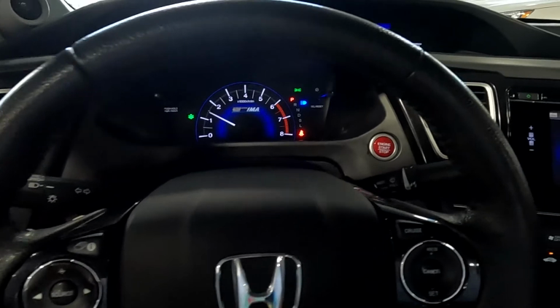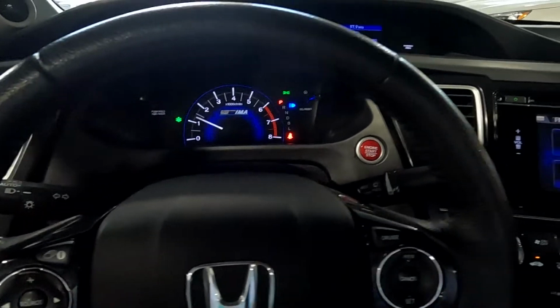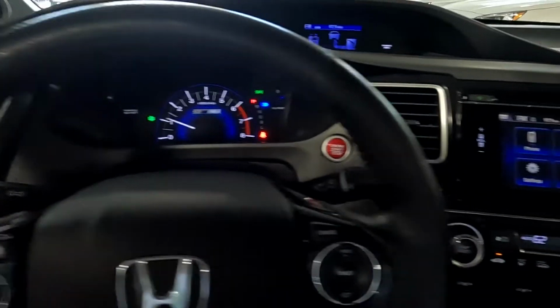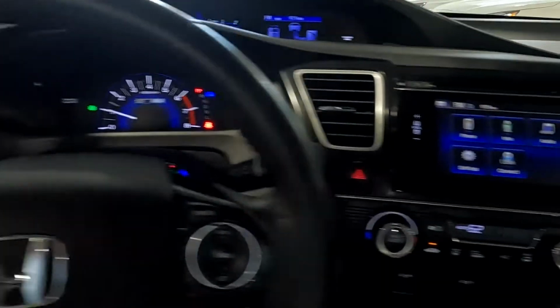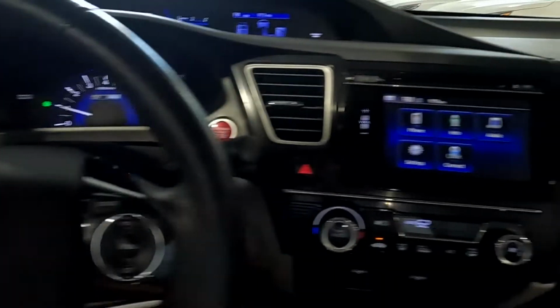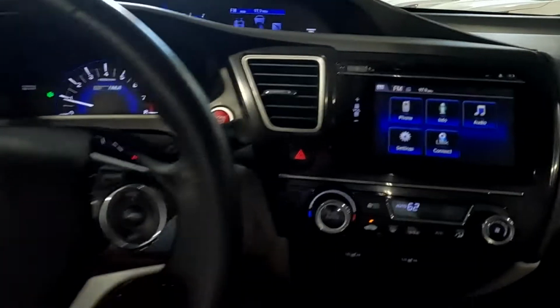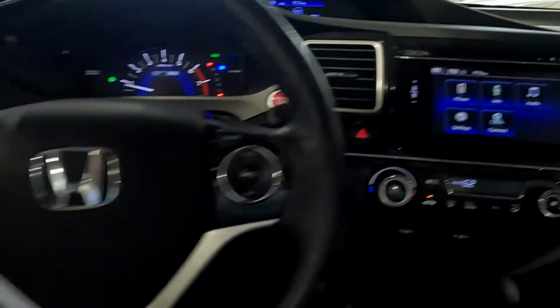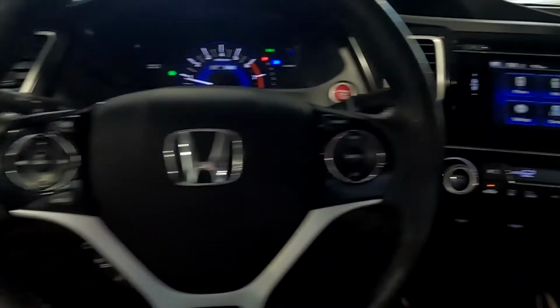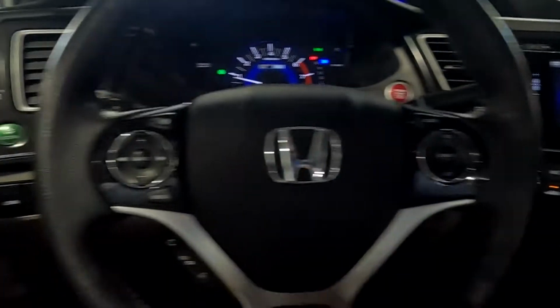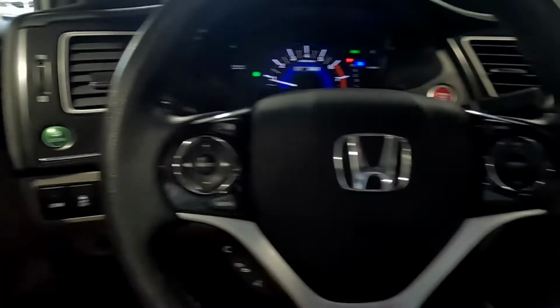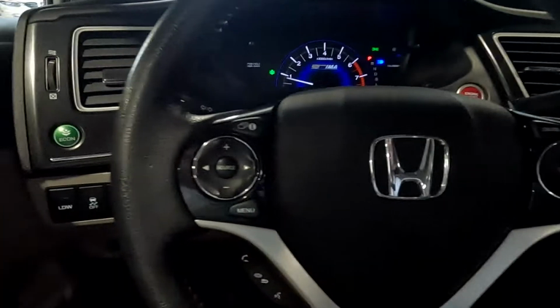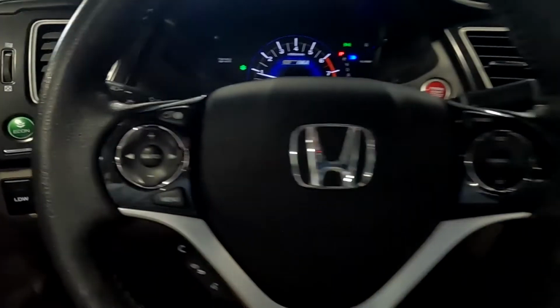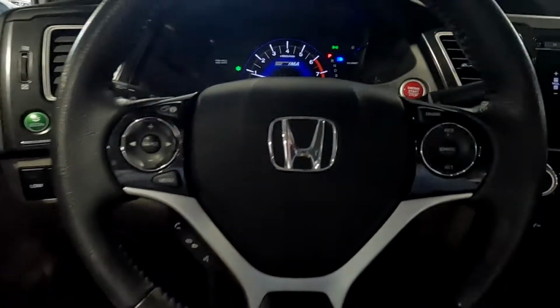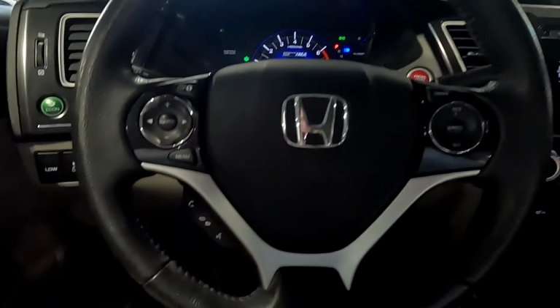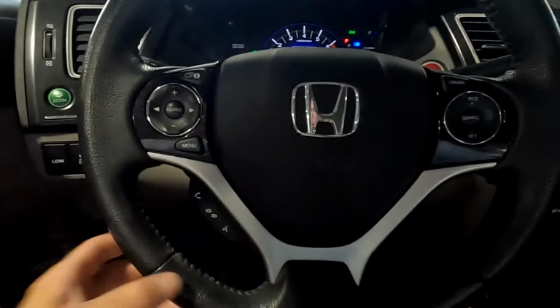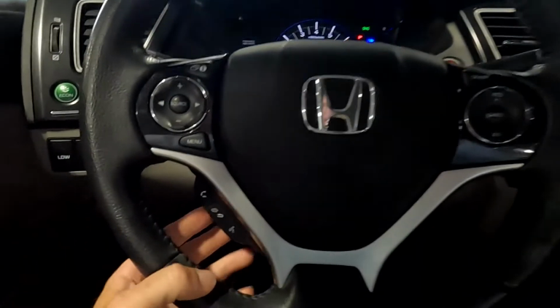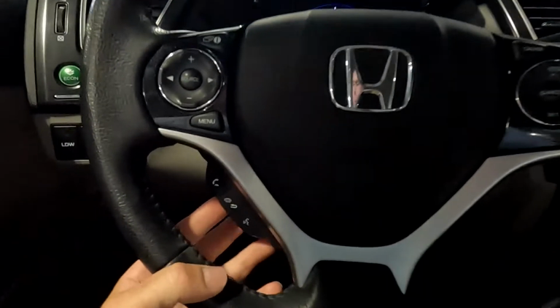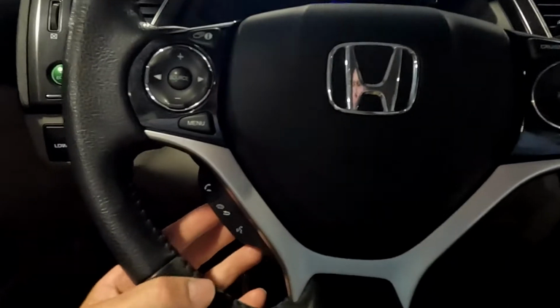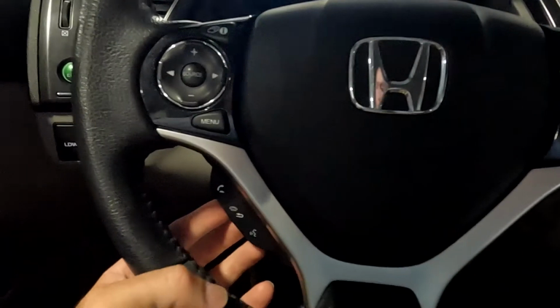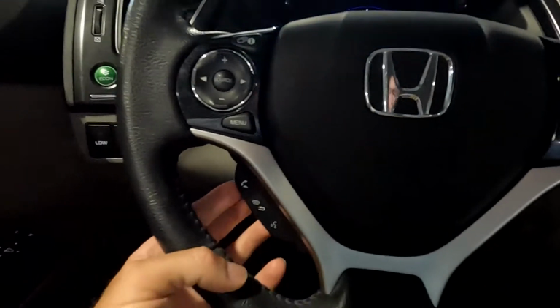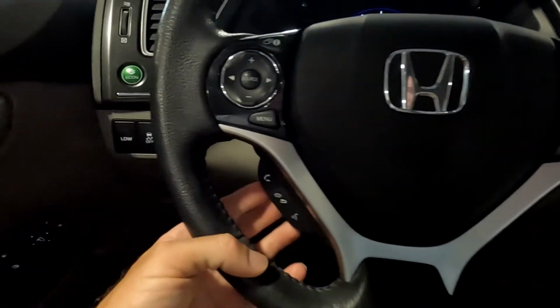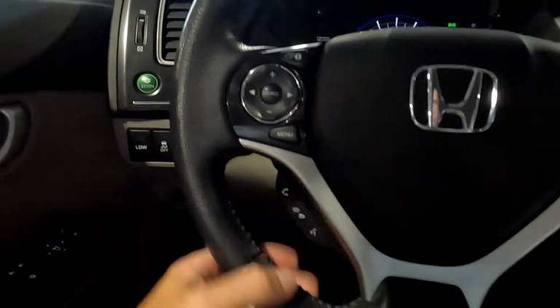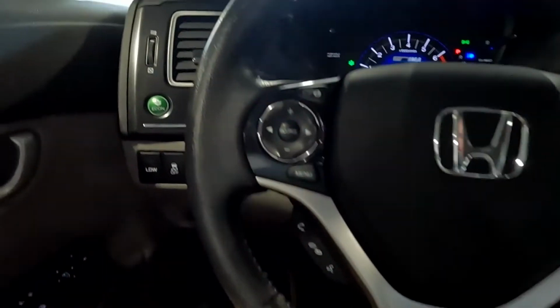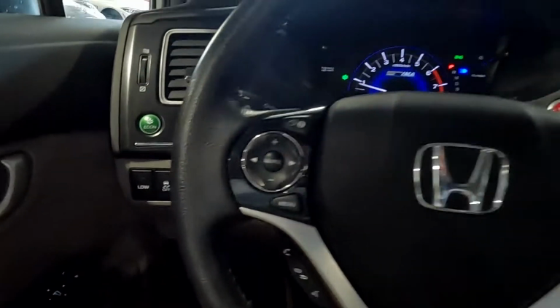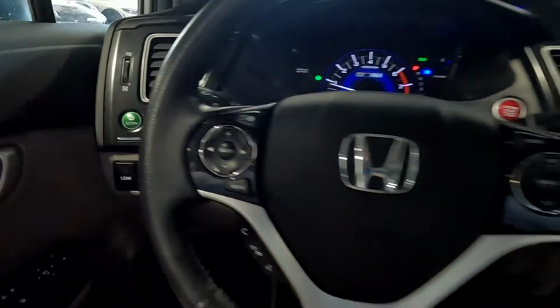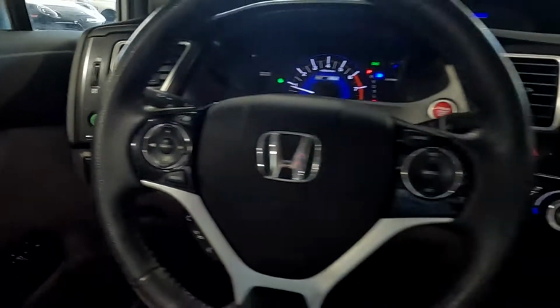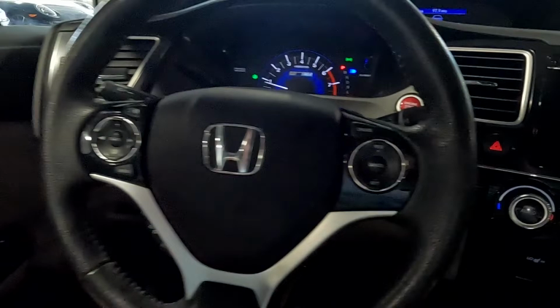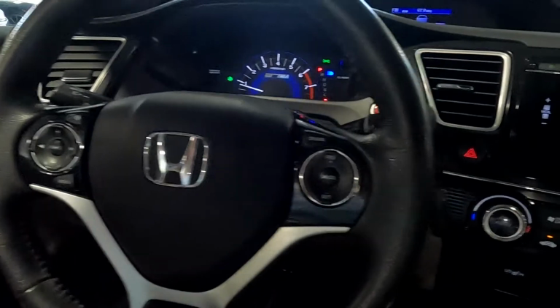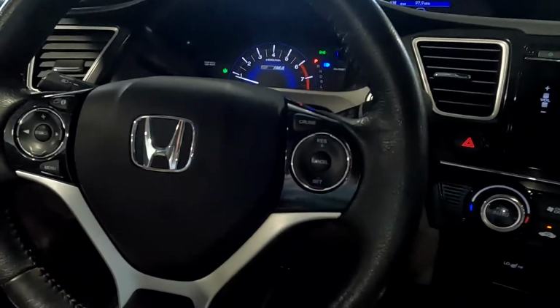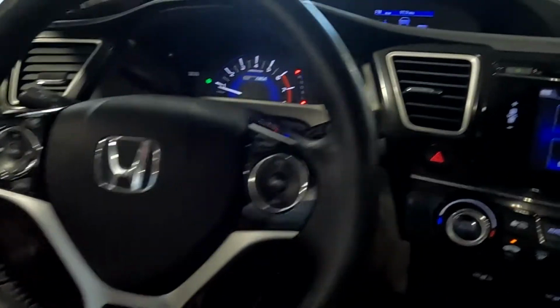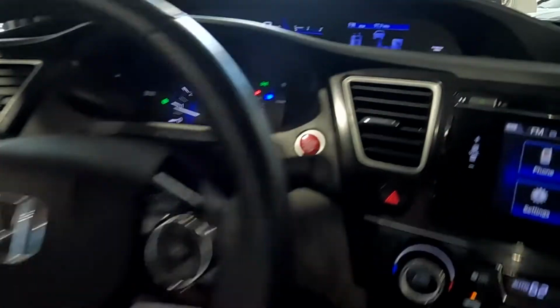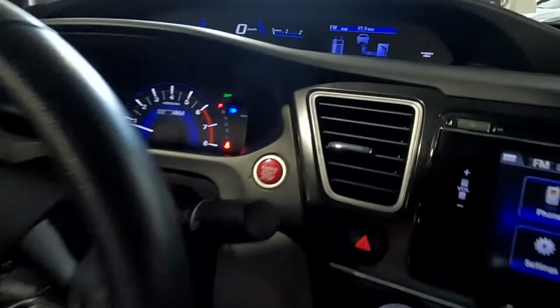And then over here you've got your push to talk, your stereo controls, and your cruise controls.